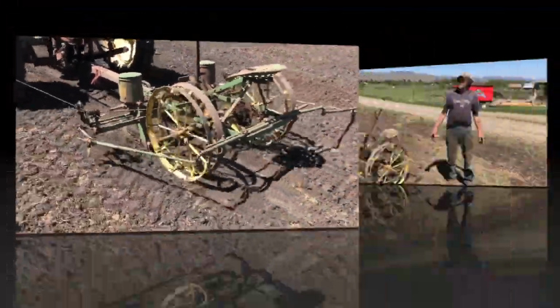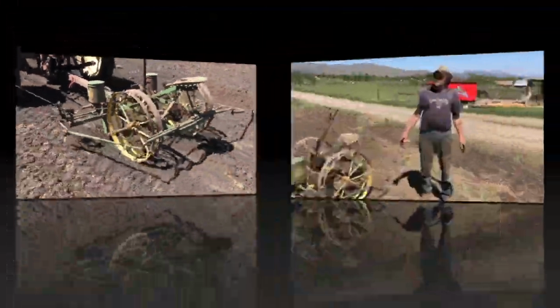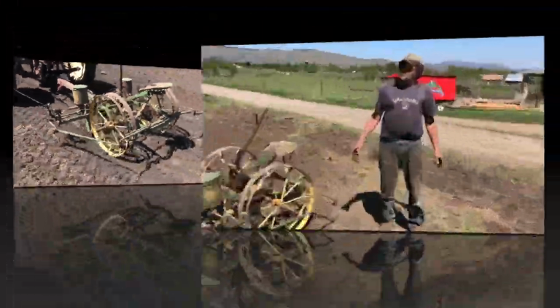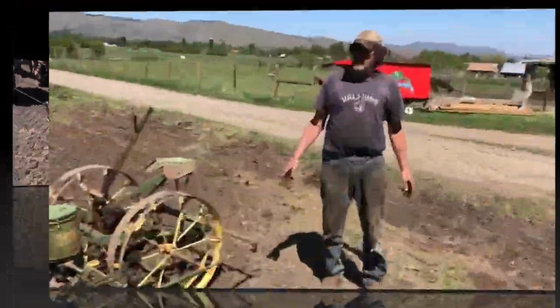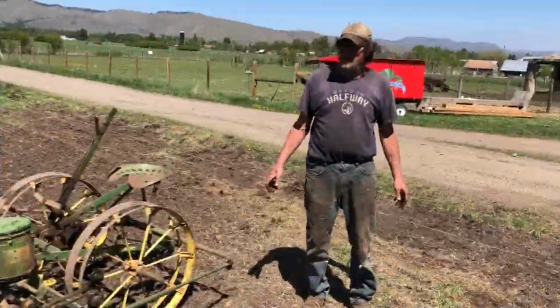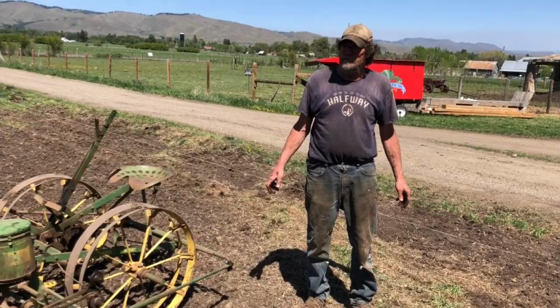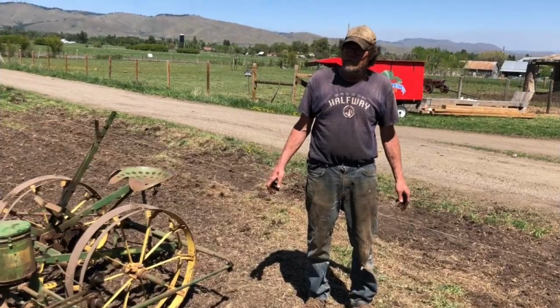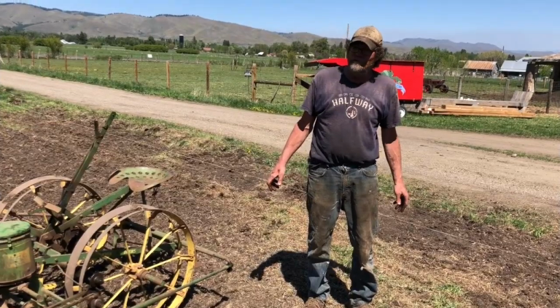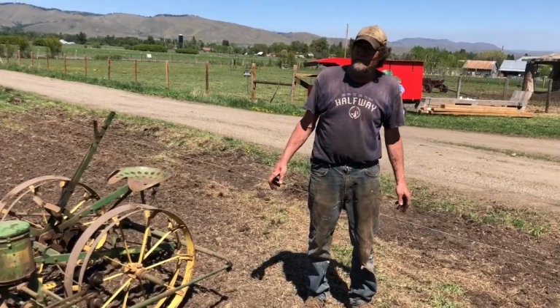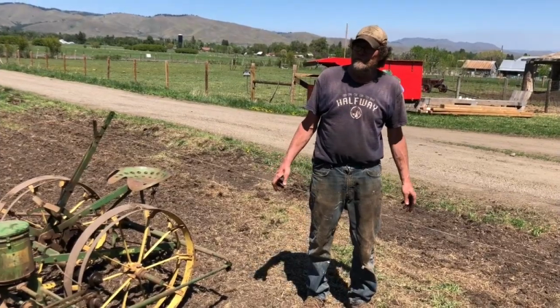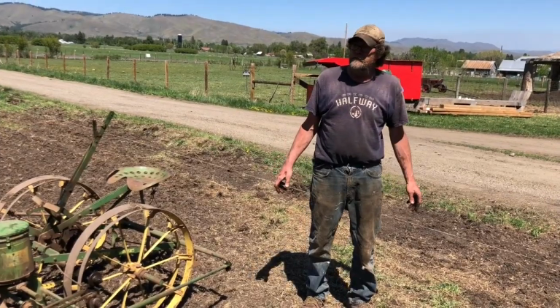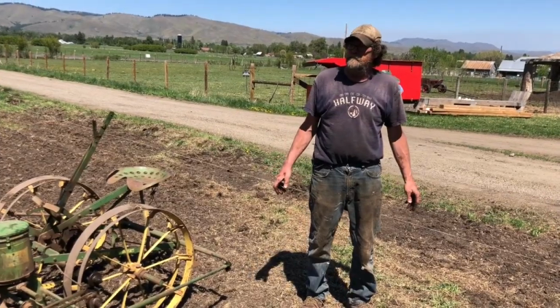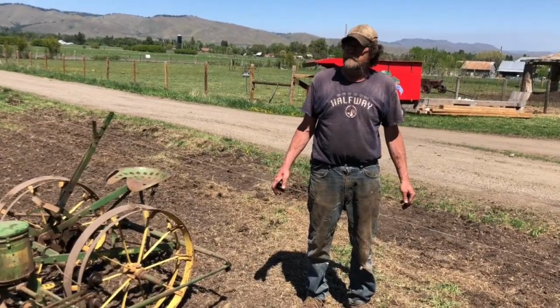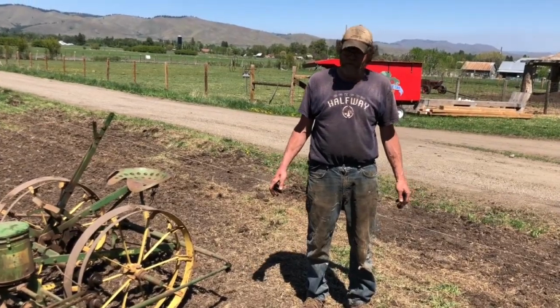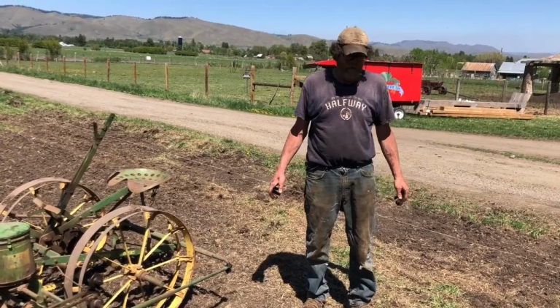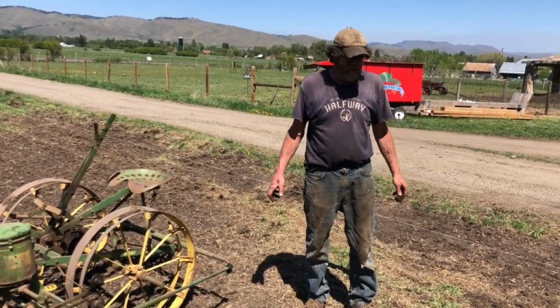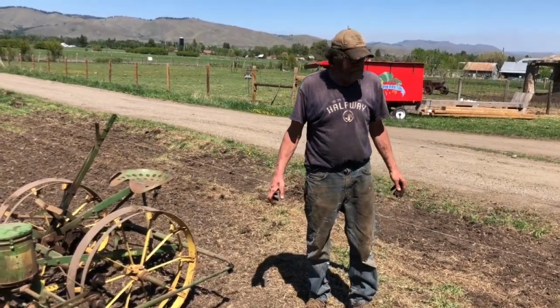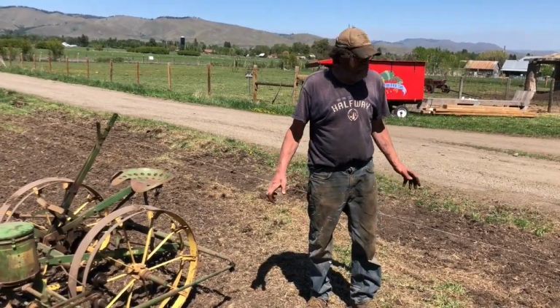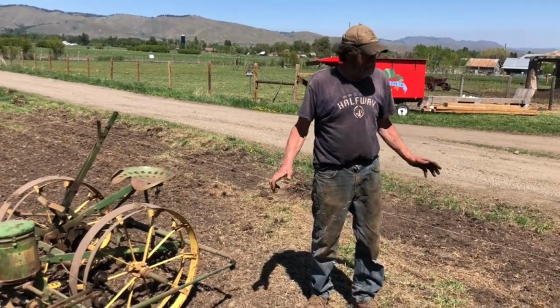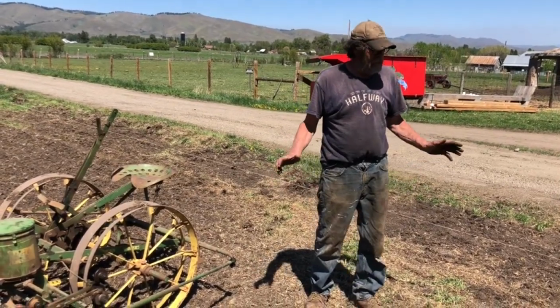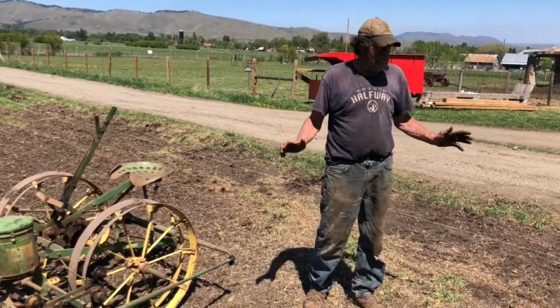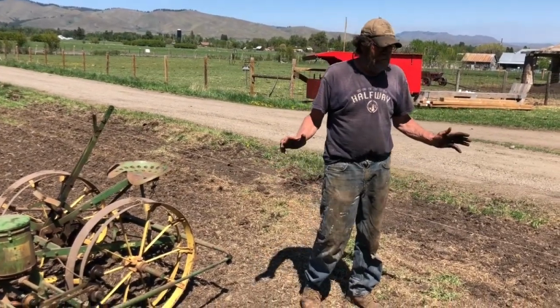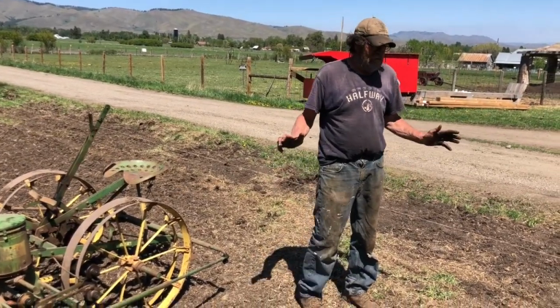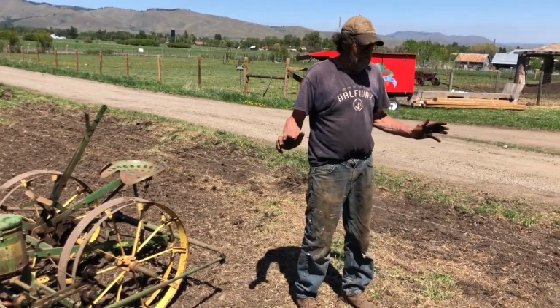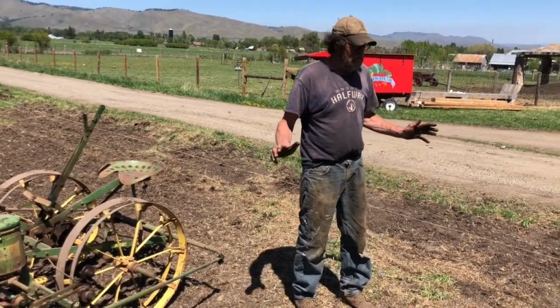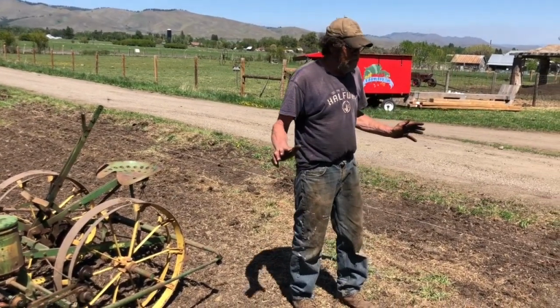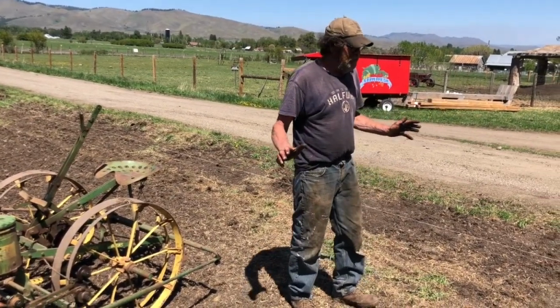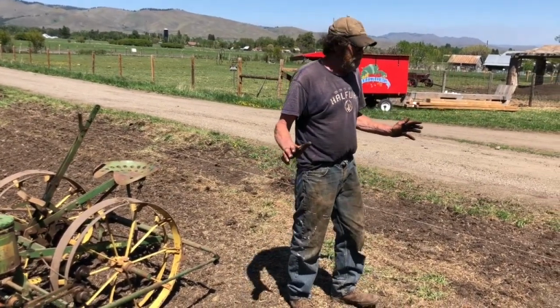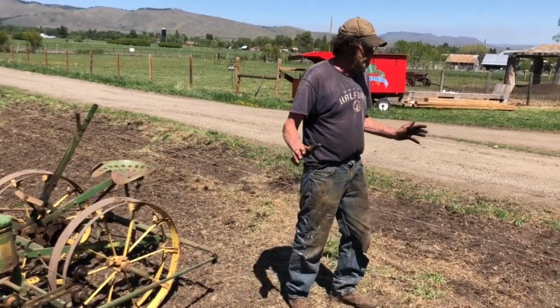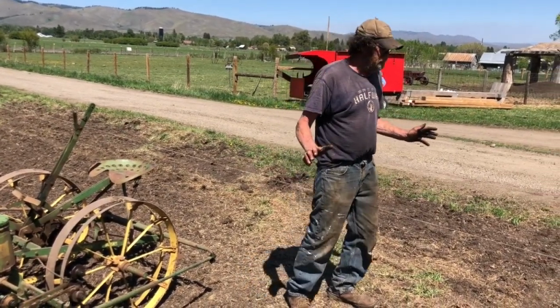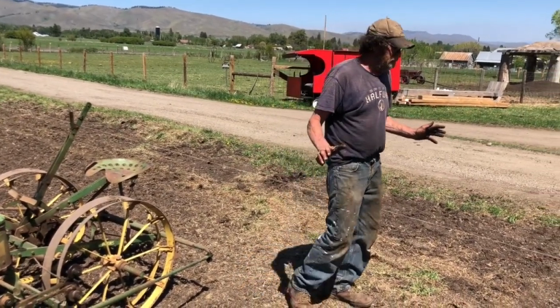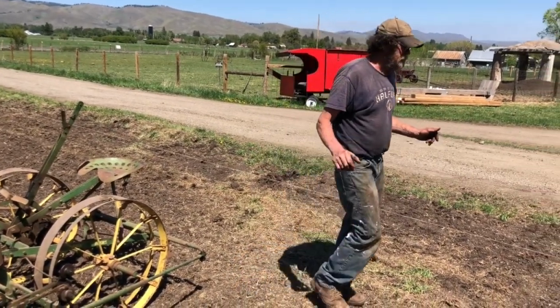We're back down to the end of the field again where we started, so now we have to move our wire over again.